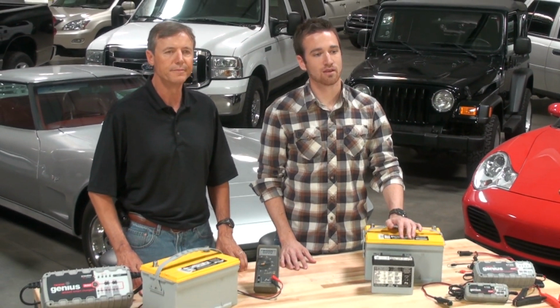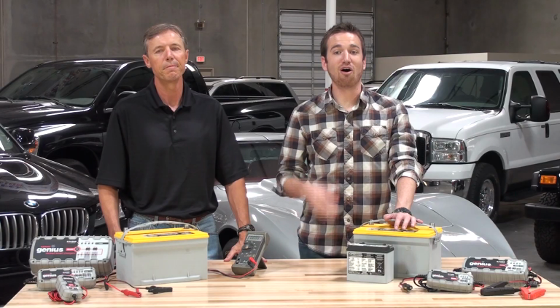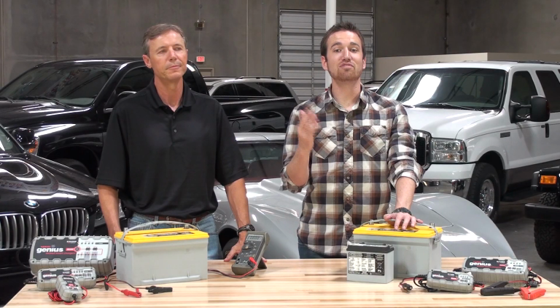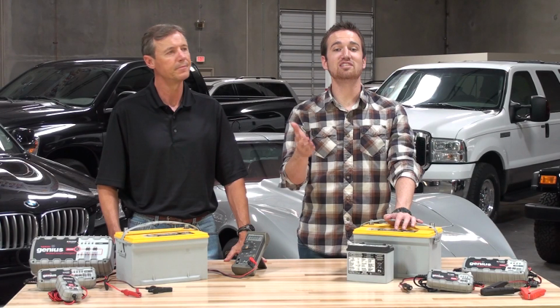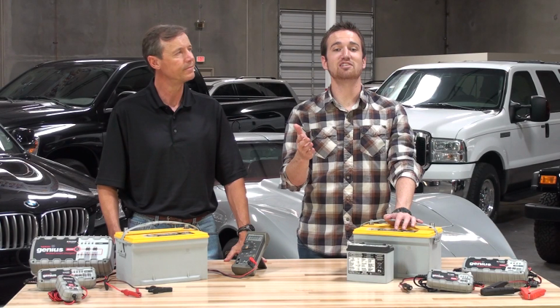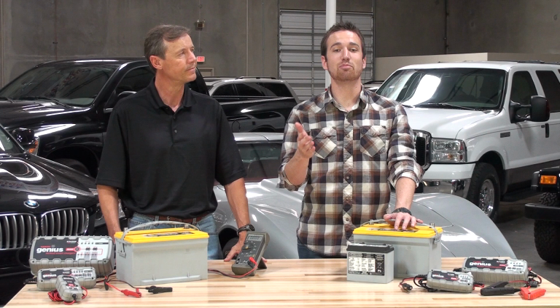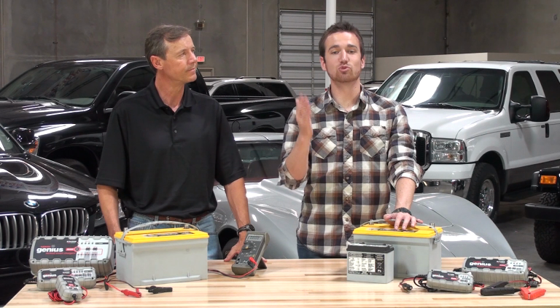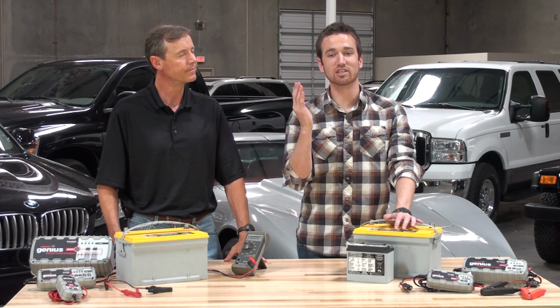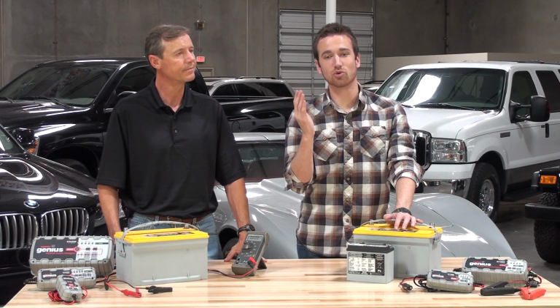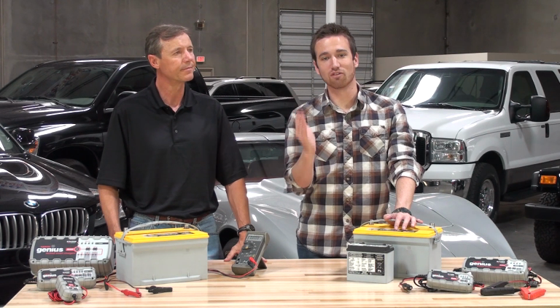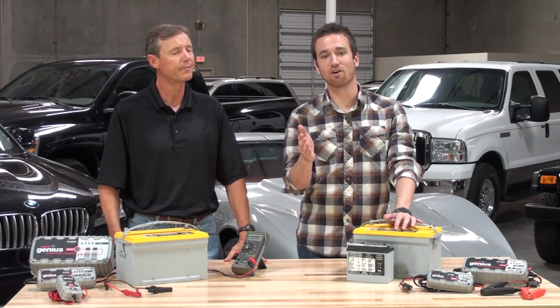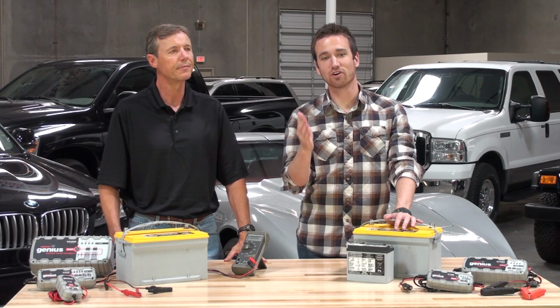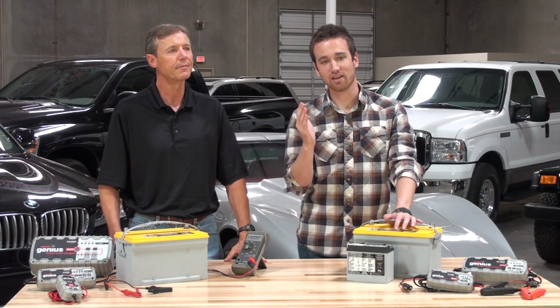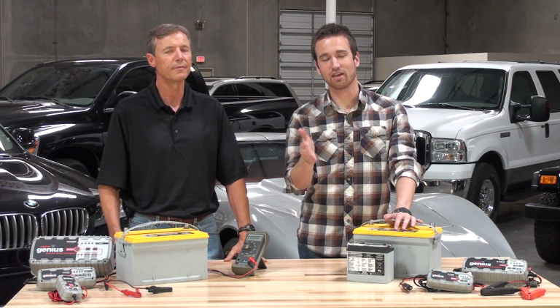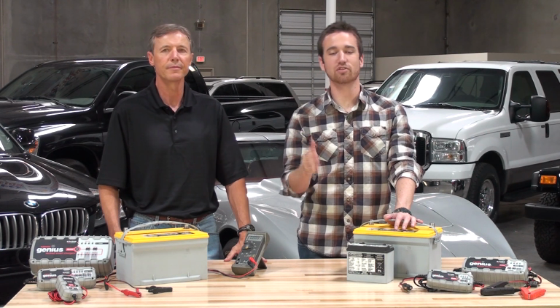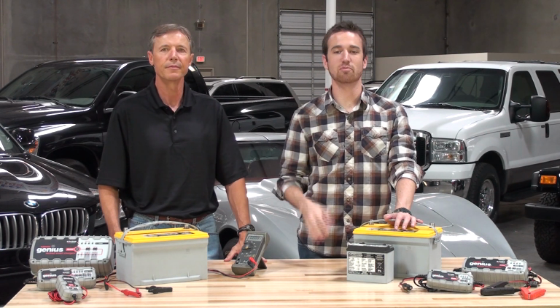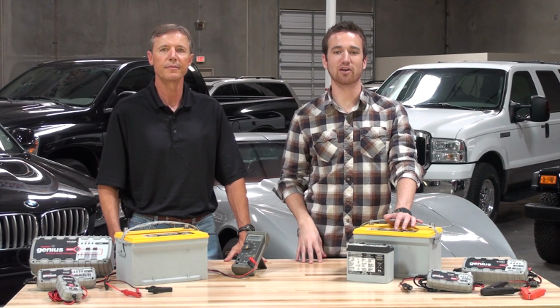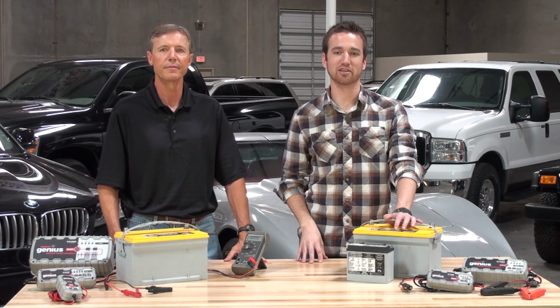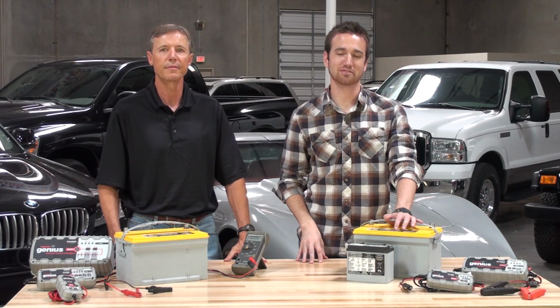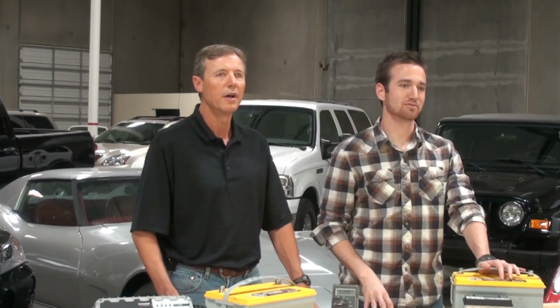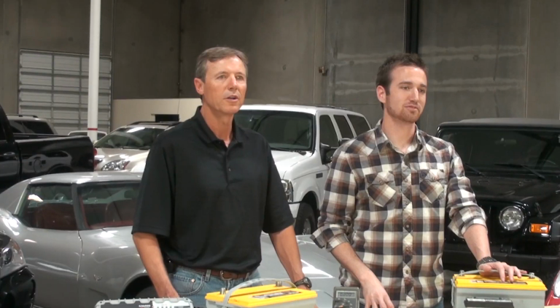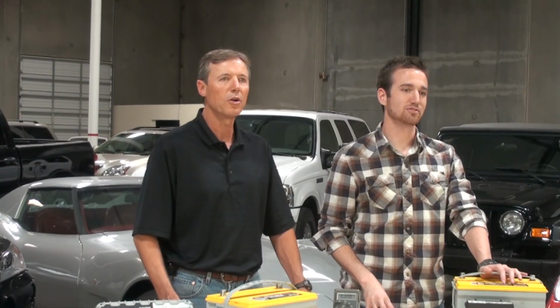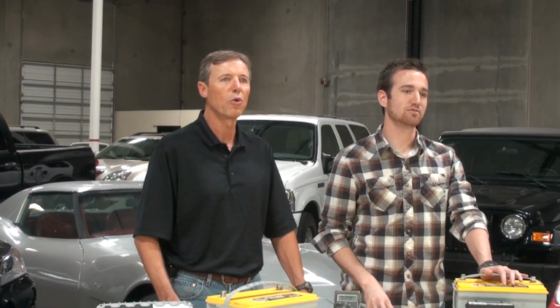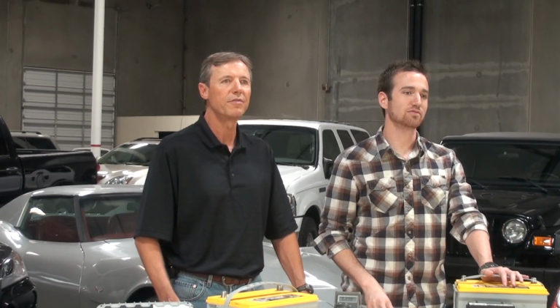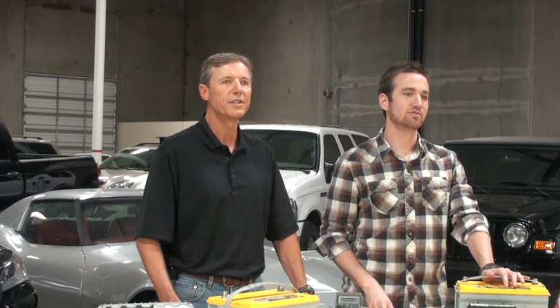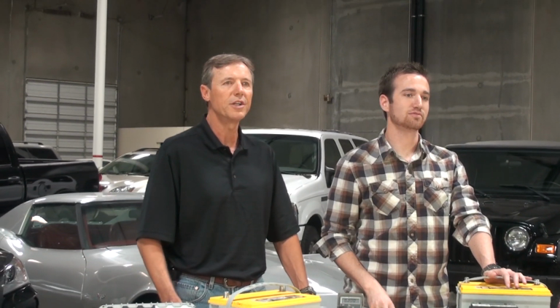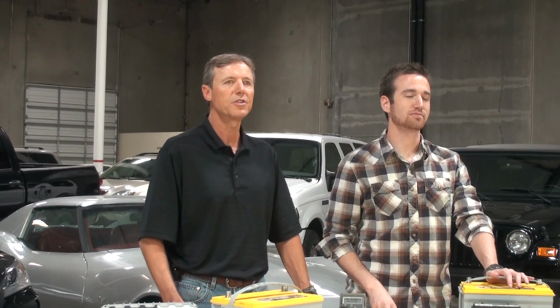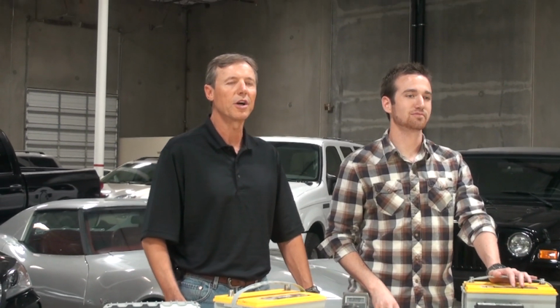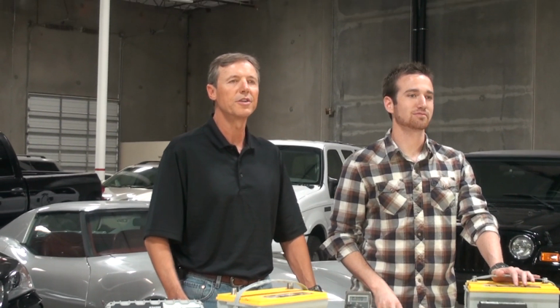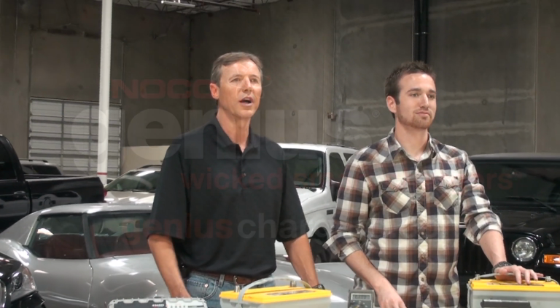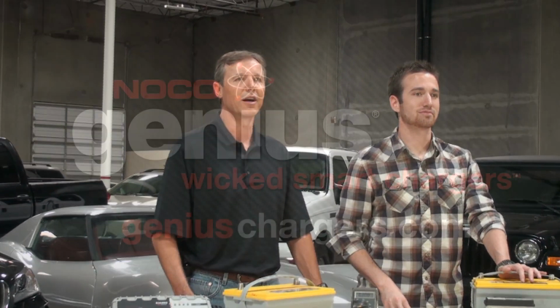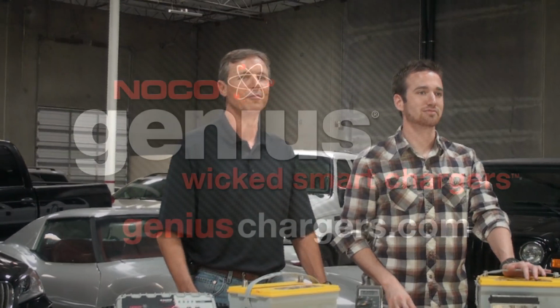All of these examples will lead to a longer, healthier battery. To learn more, visit GeniusChargers.com.